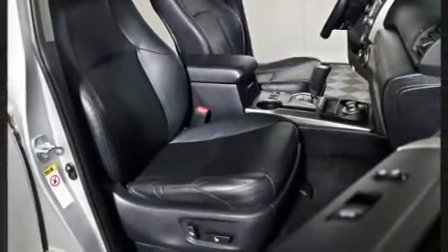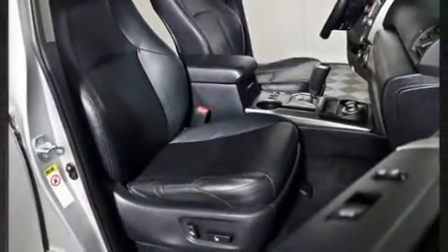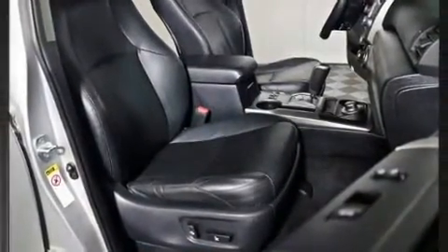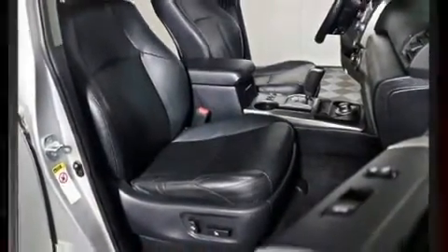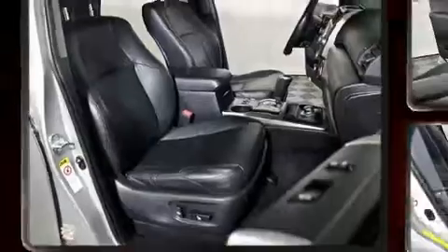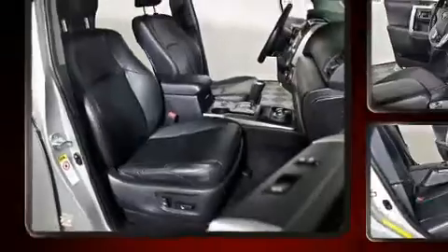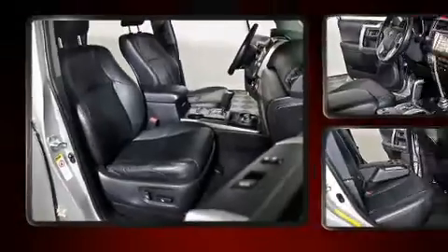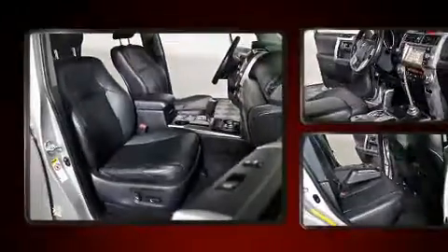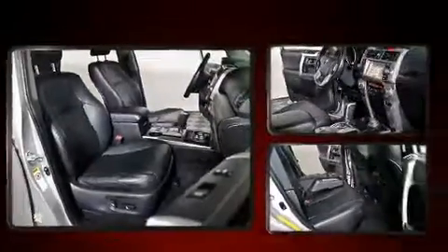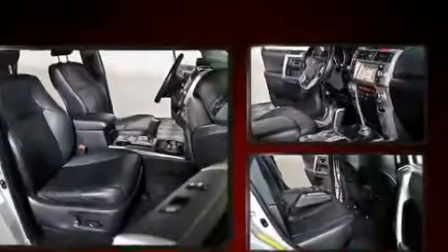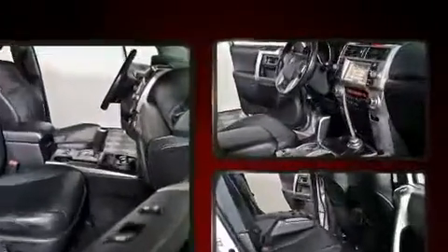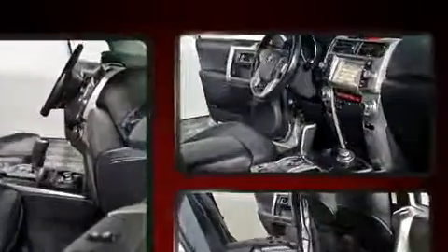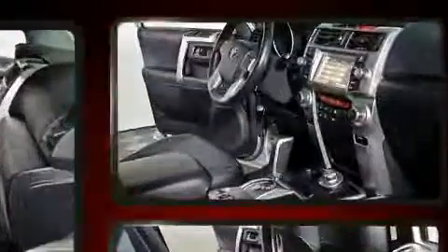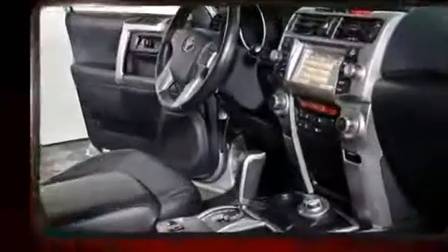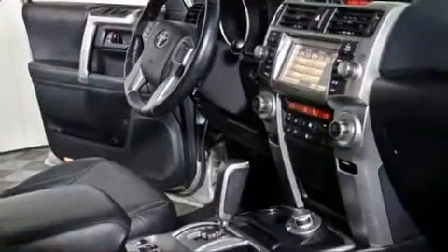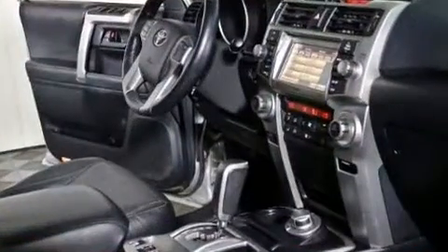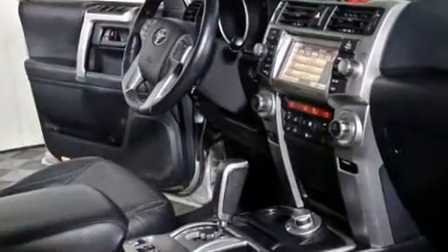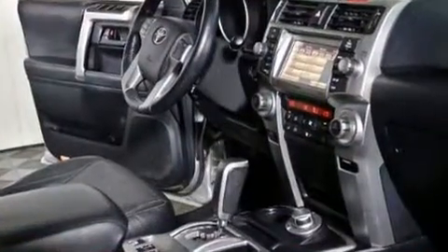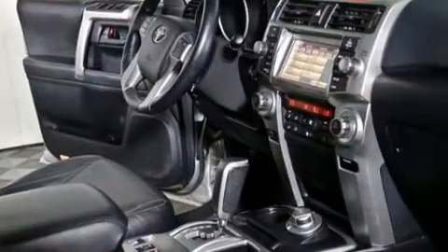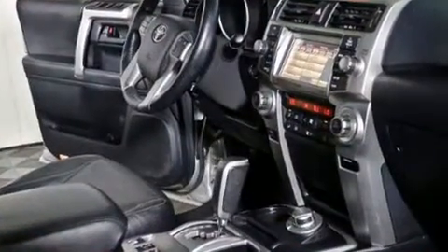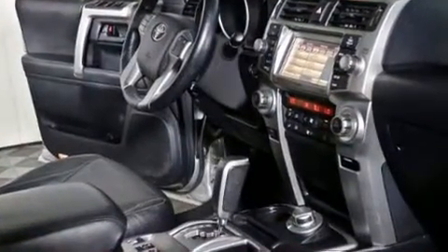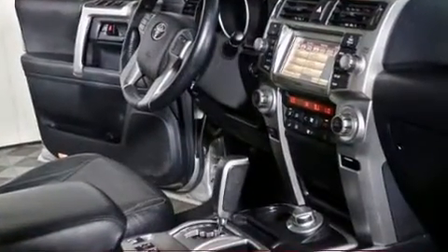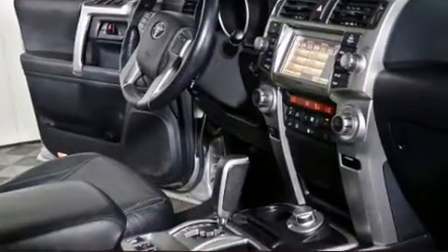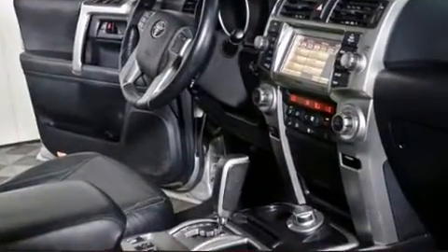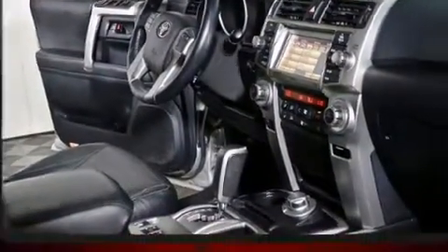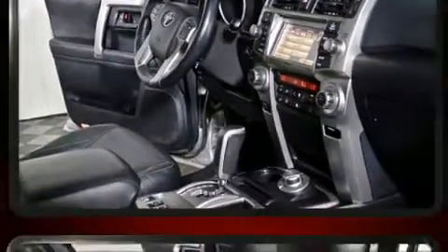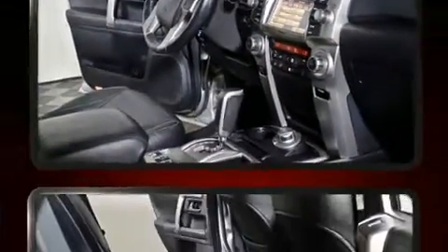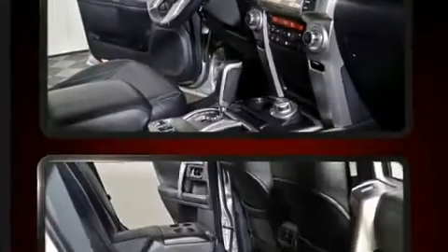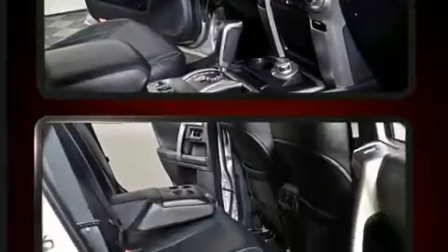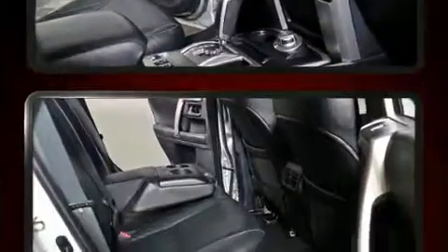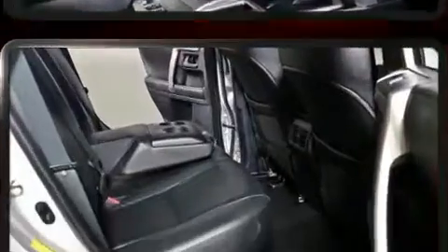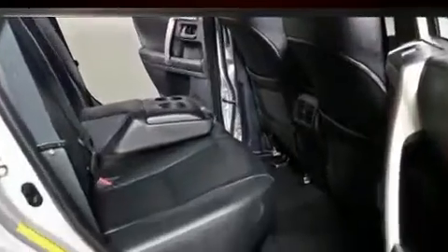Various mechanical systems are monitored by electronic stability control, keeping you on your intended path.